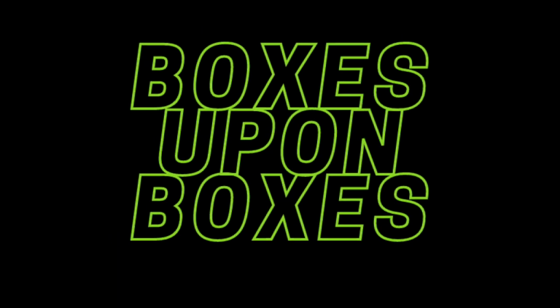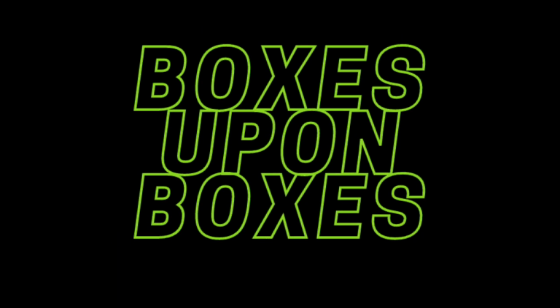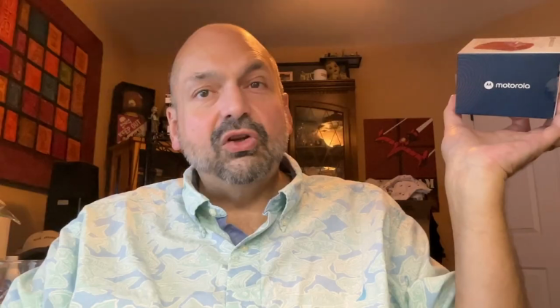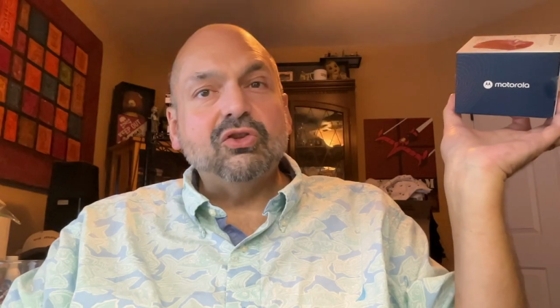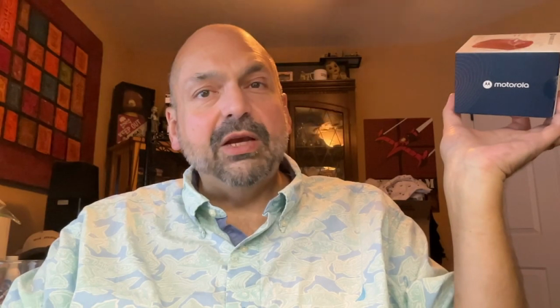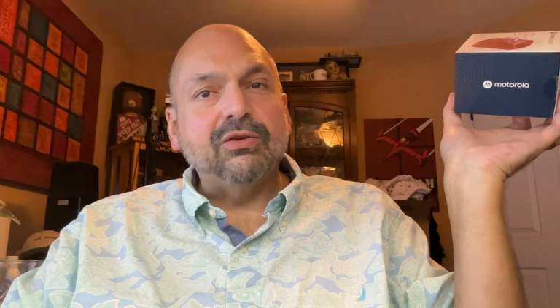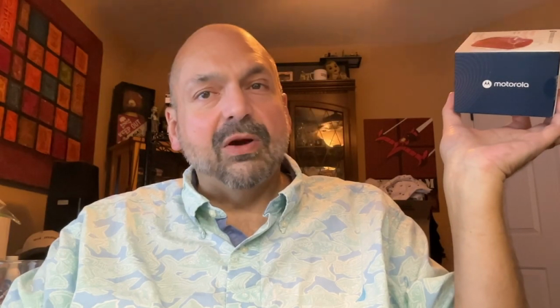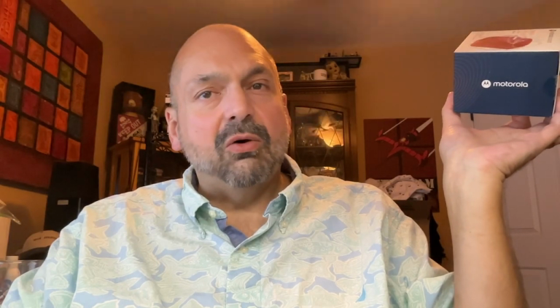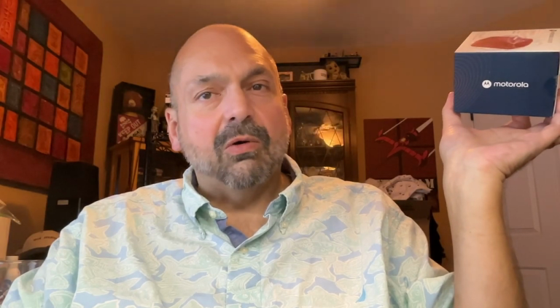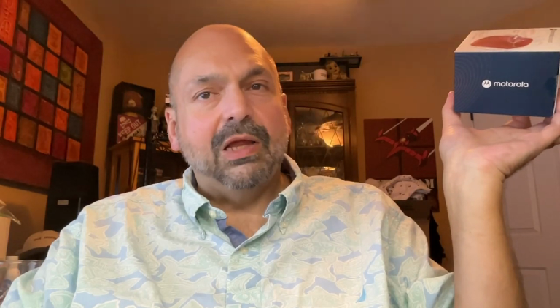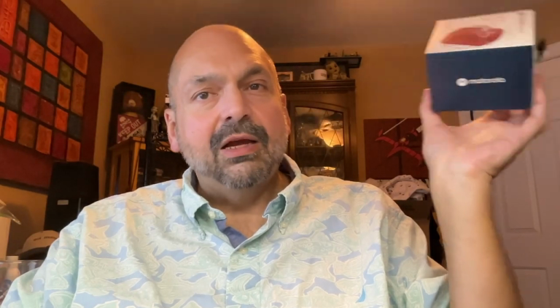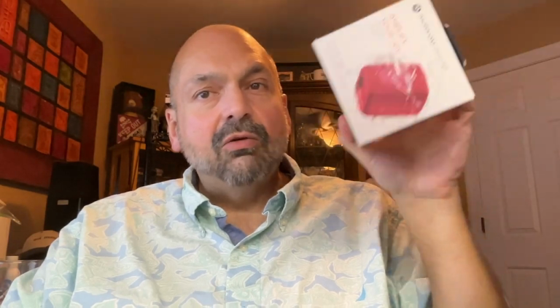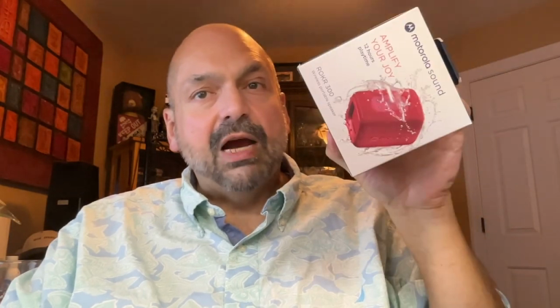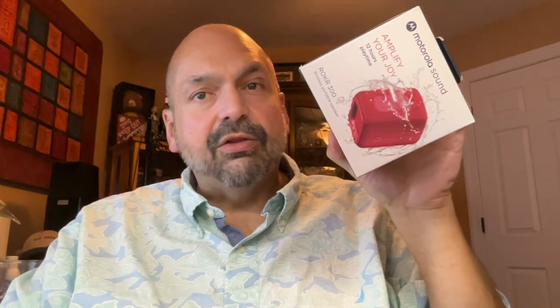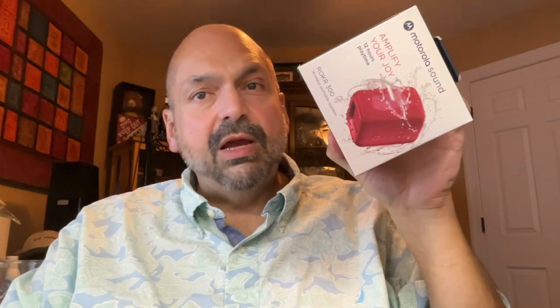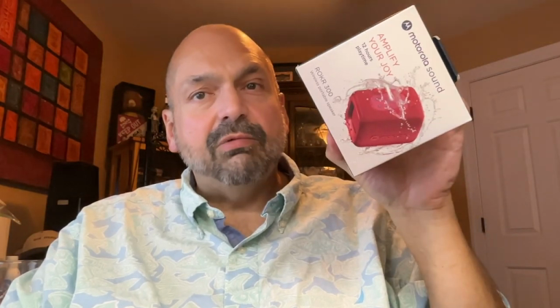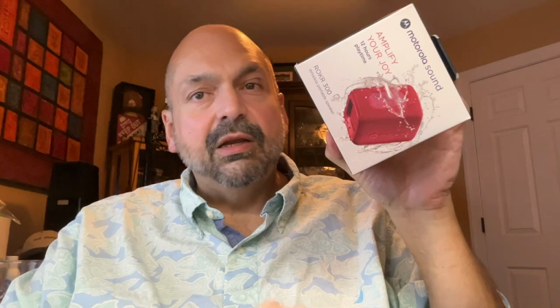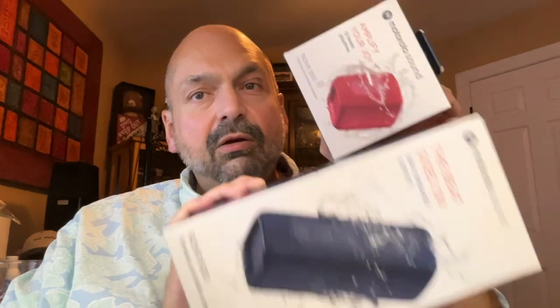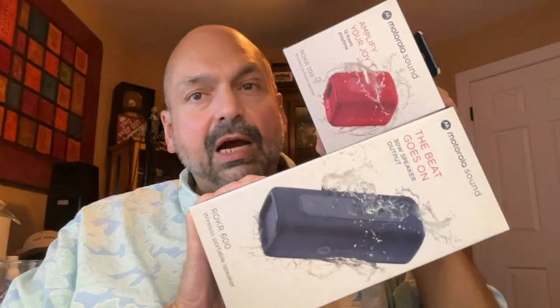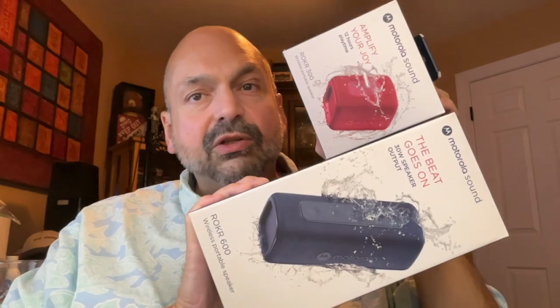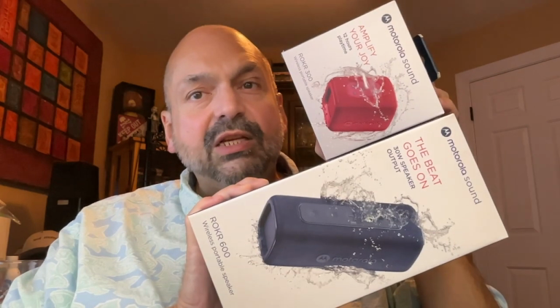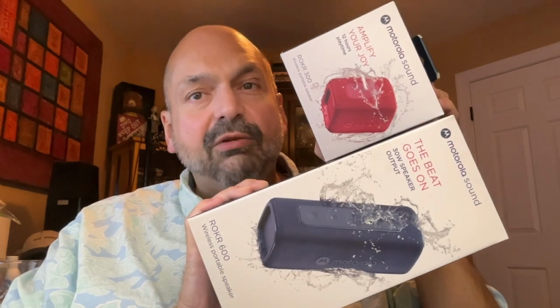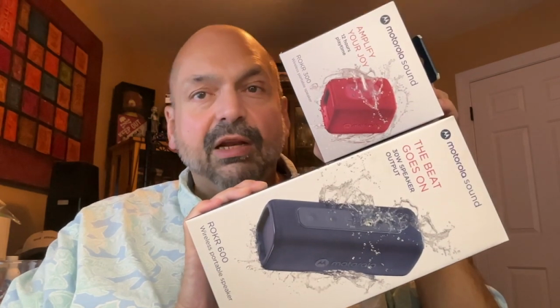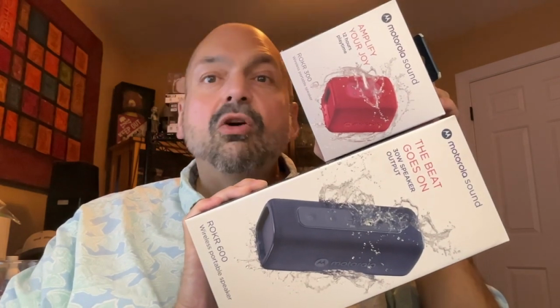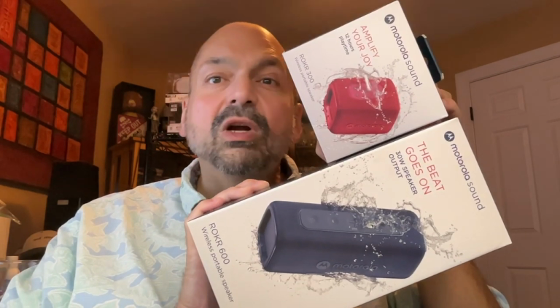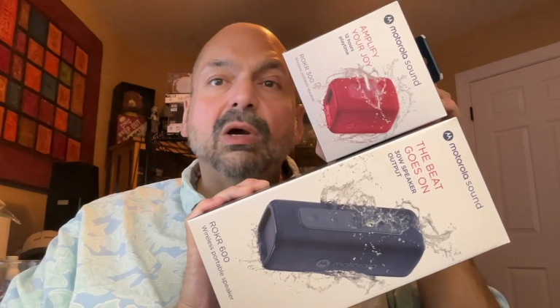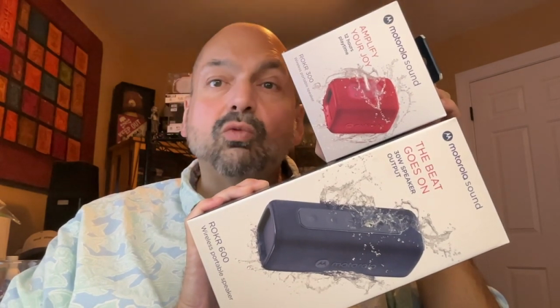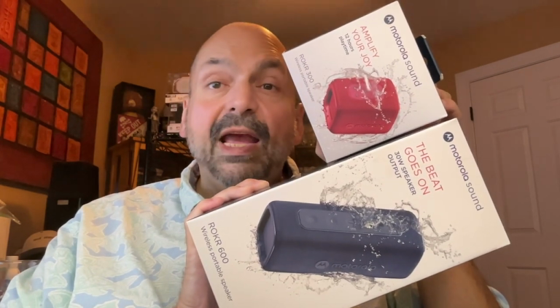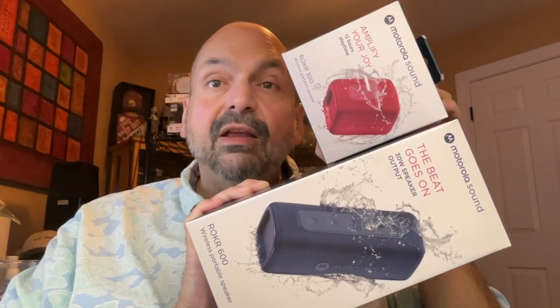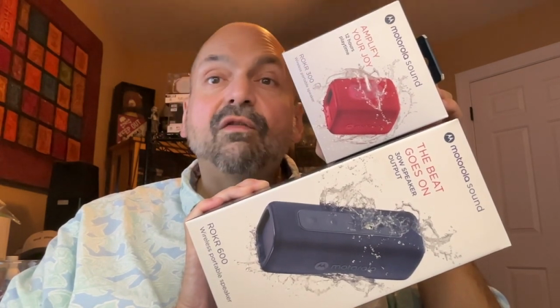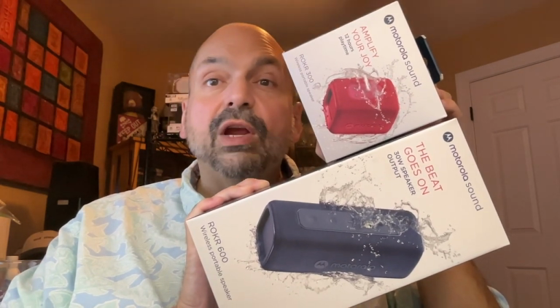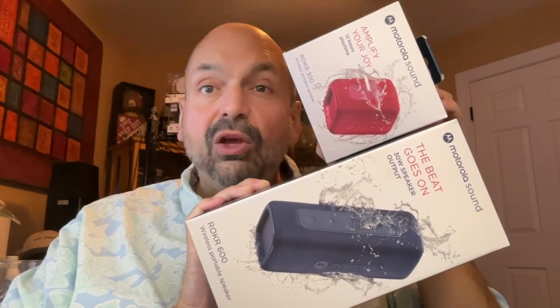Two speakers from Motorola: the Rocker 300 and the Rocker 600. Which one's right for you?